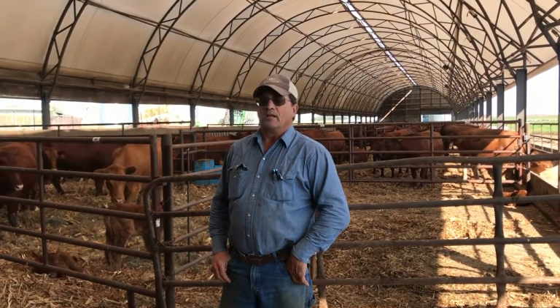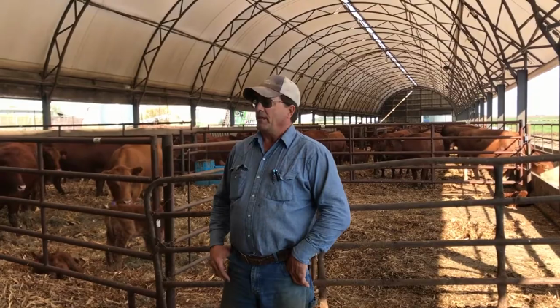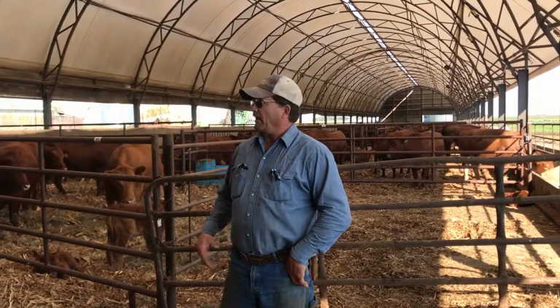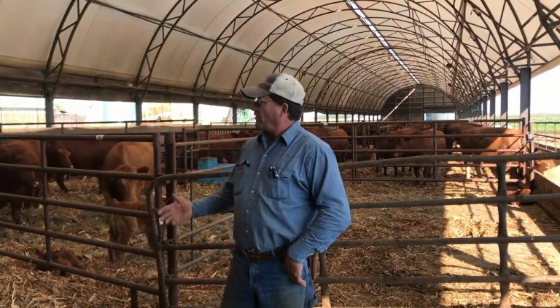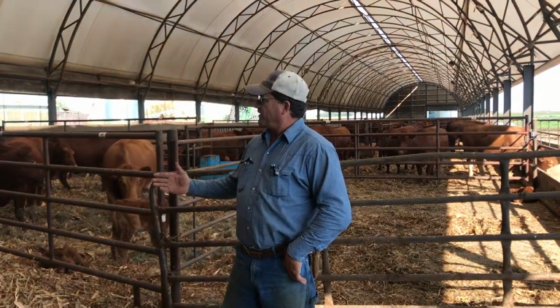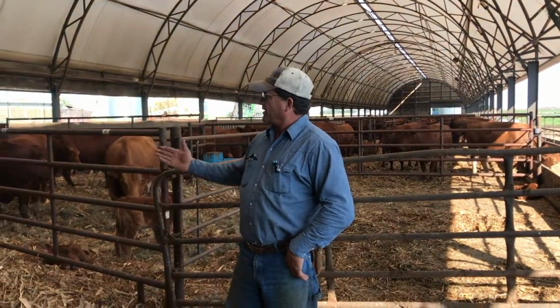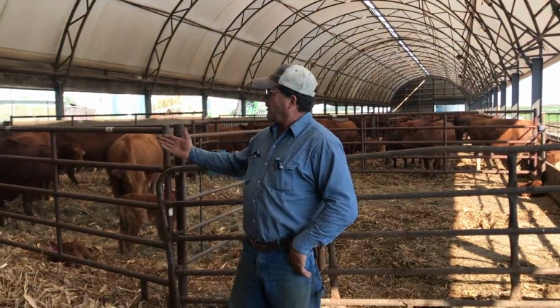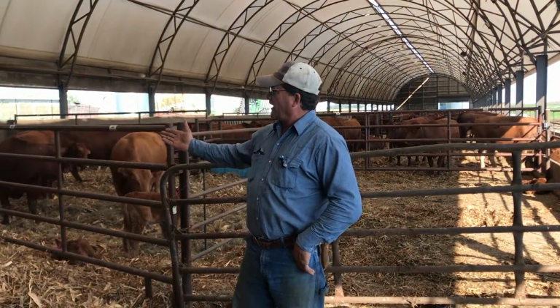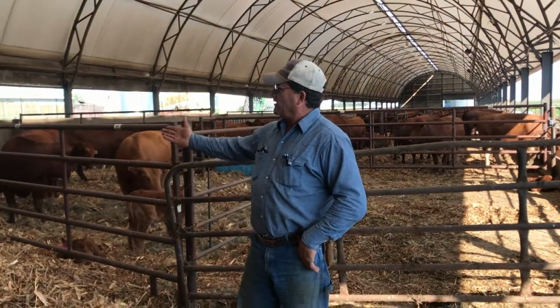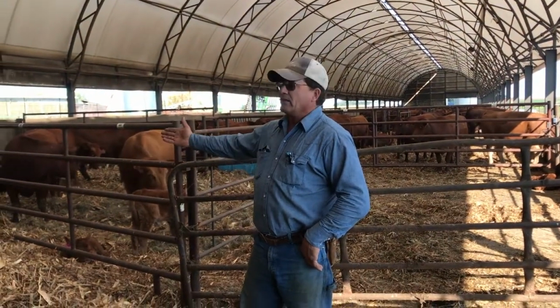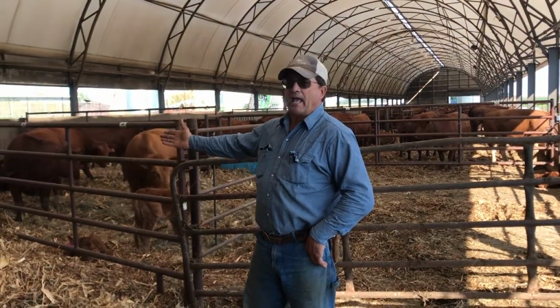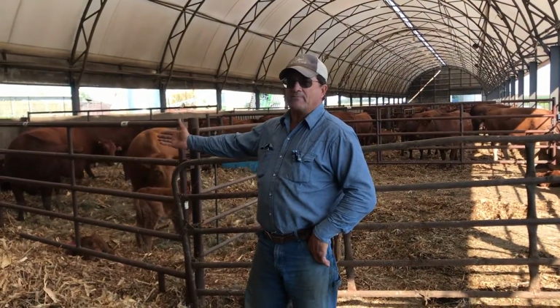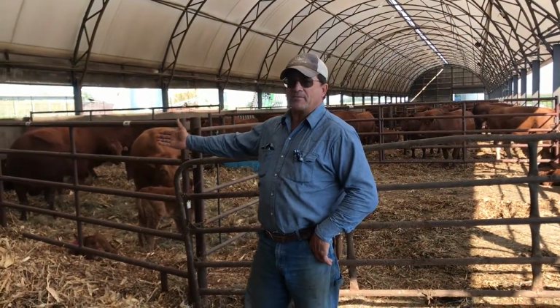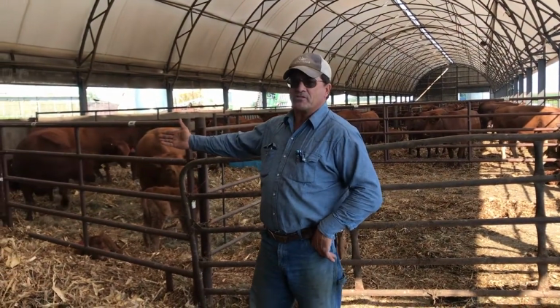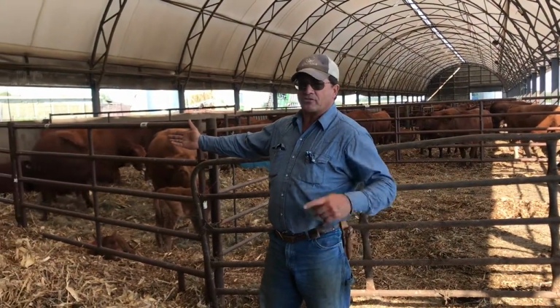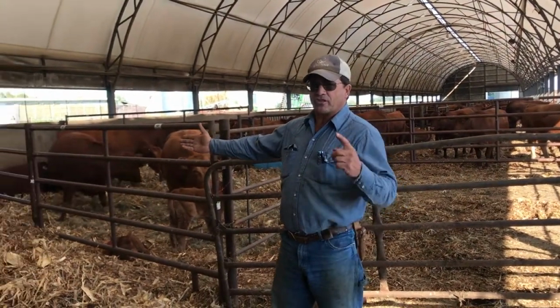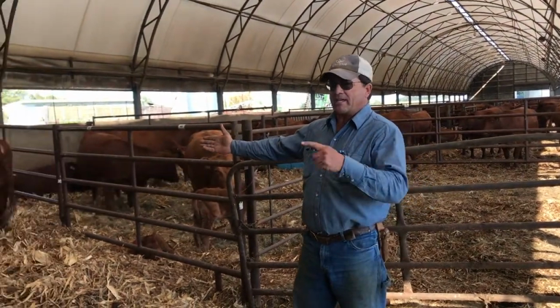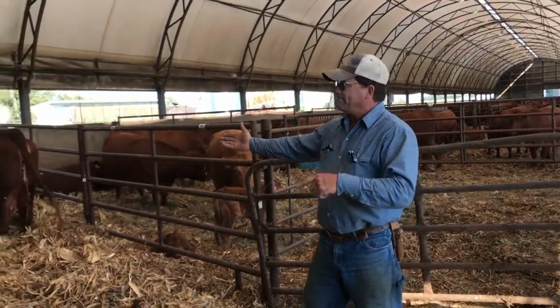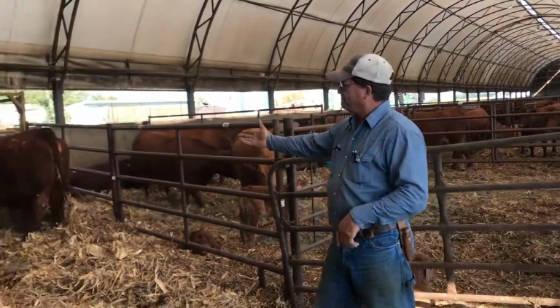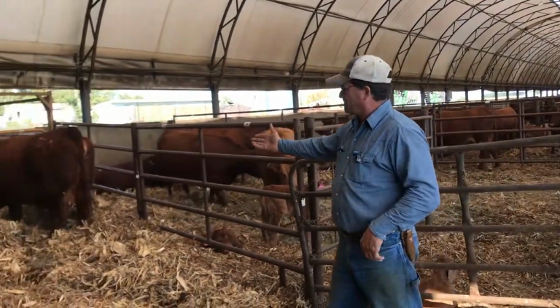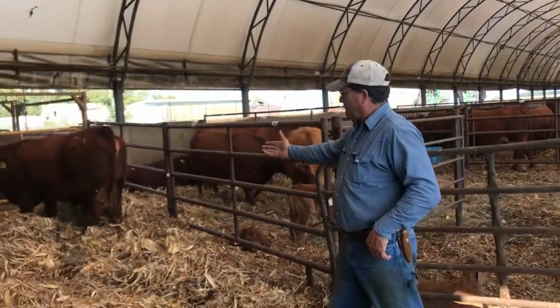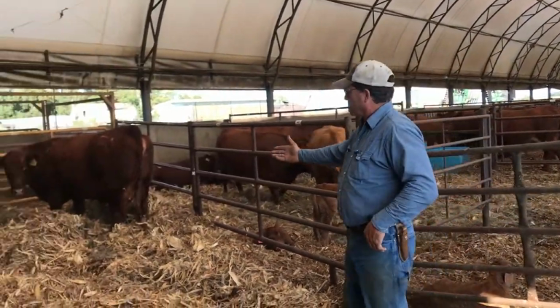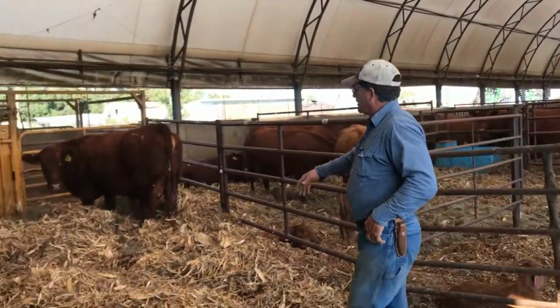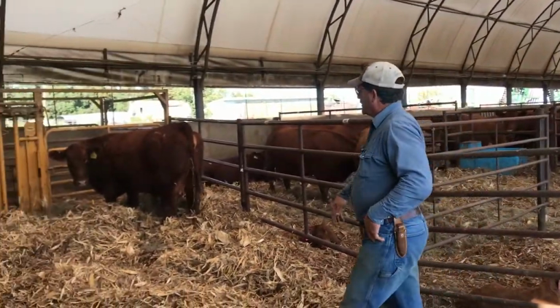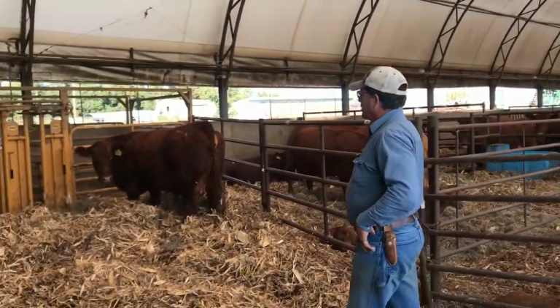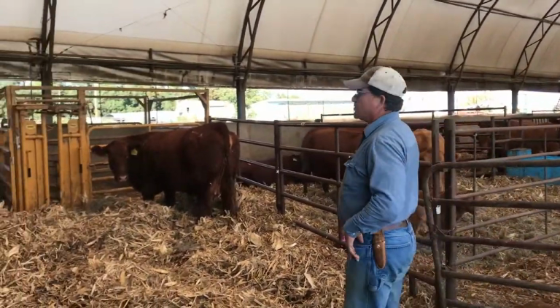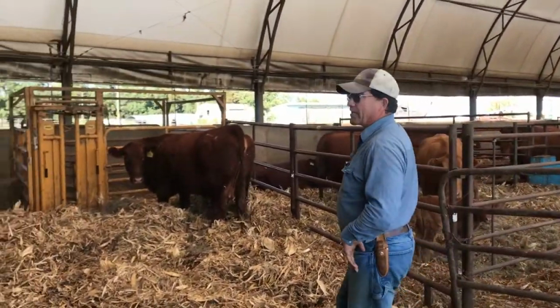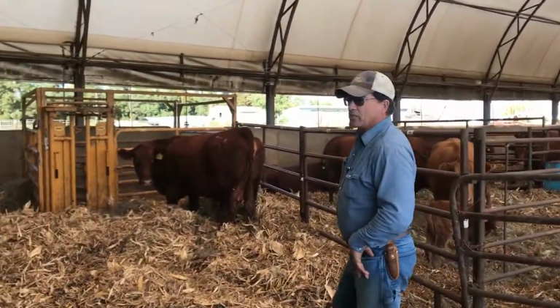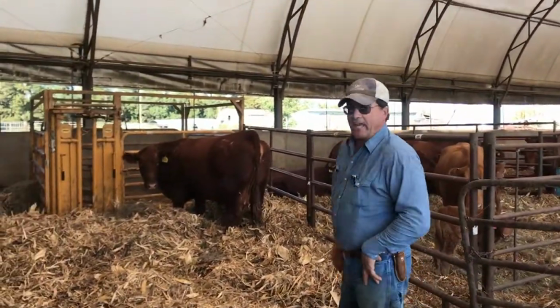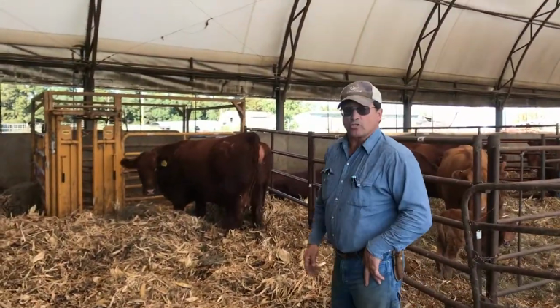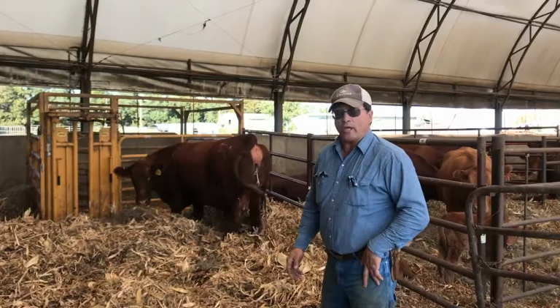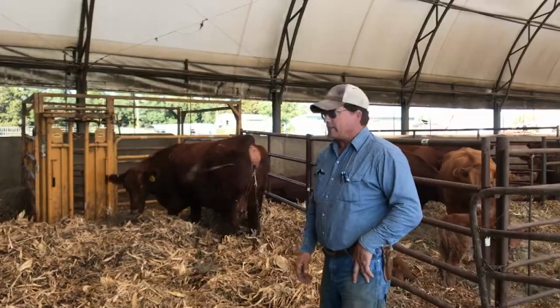This cow right here had babies yesterday. She actually had twins.